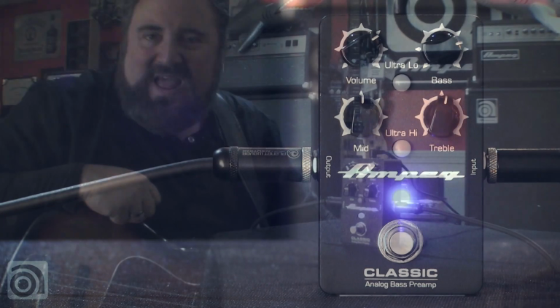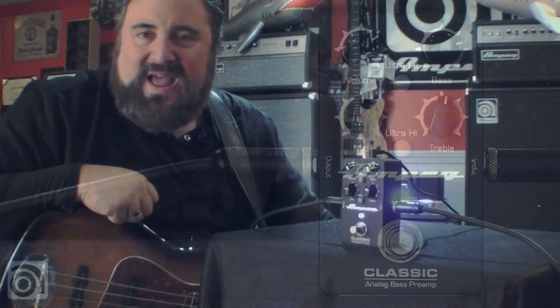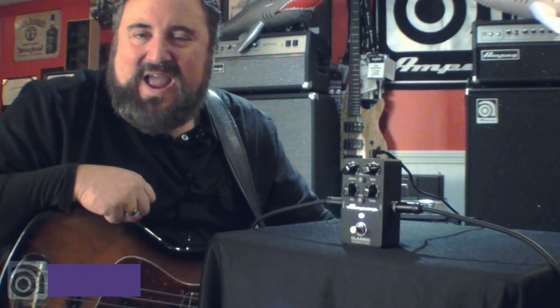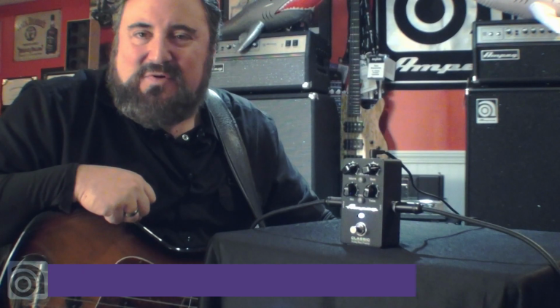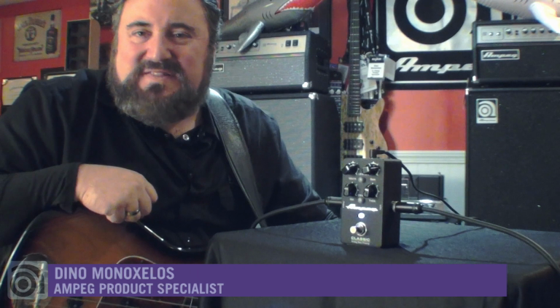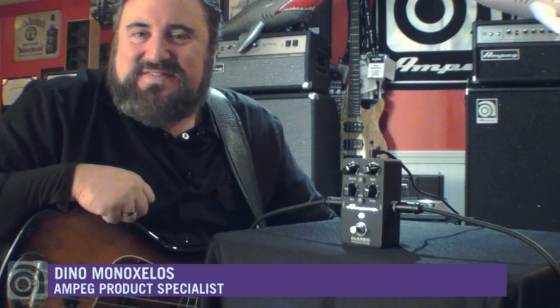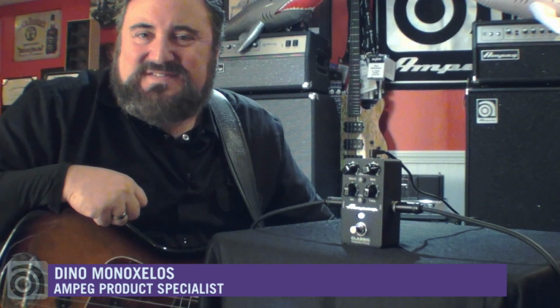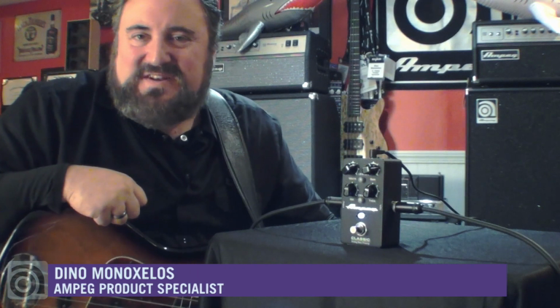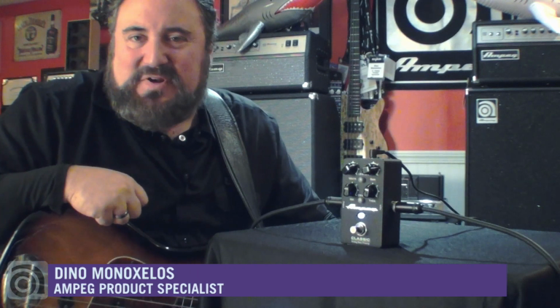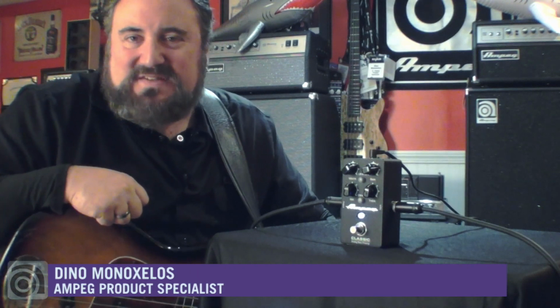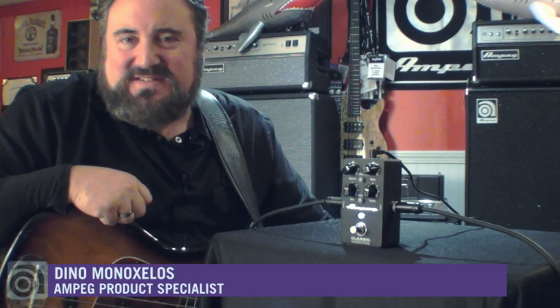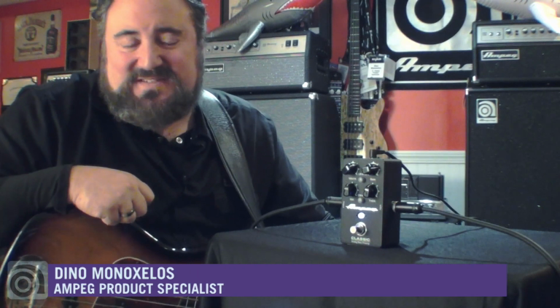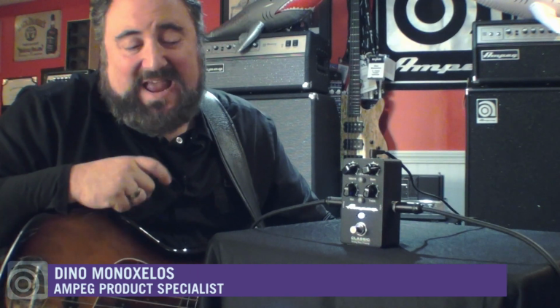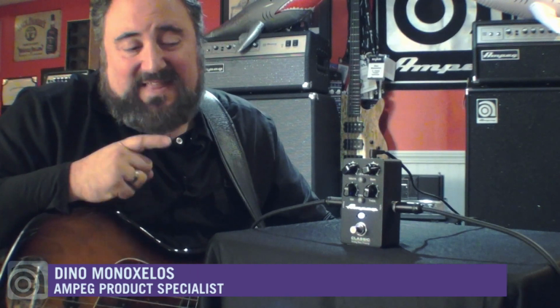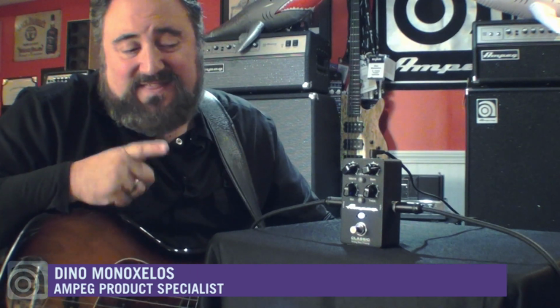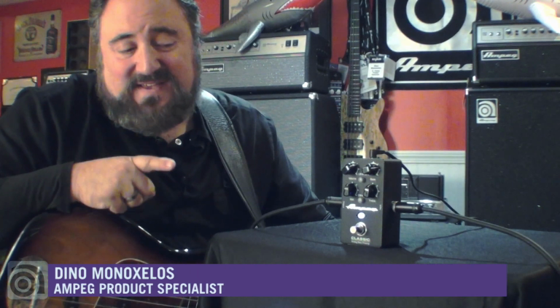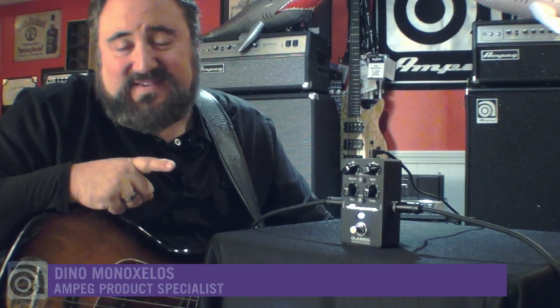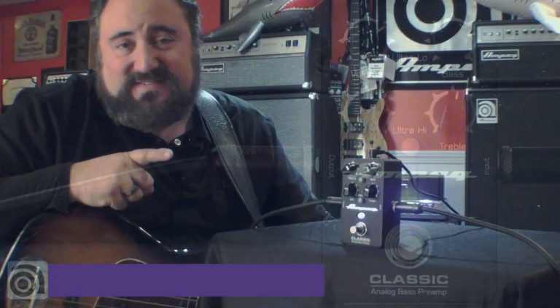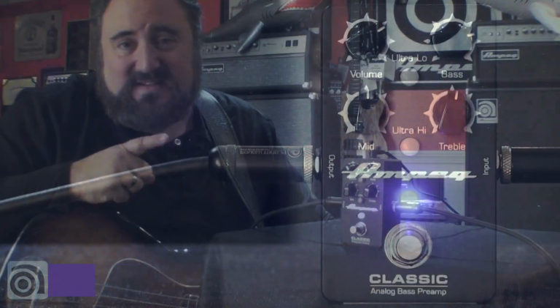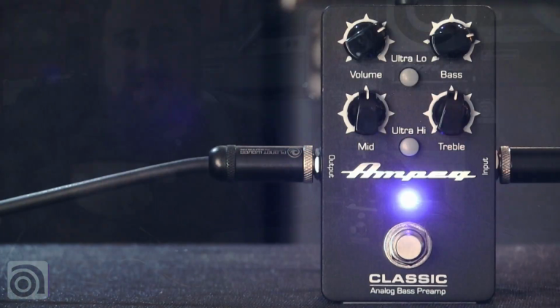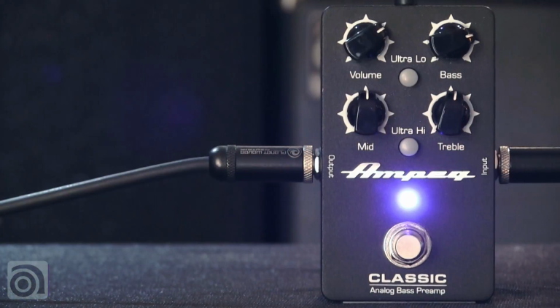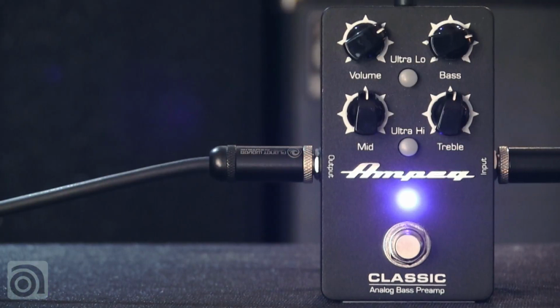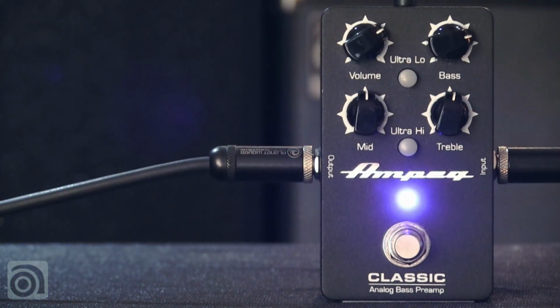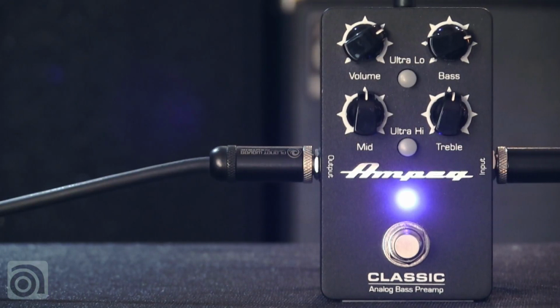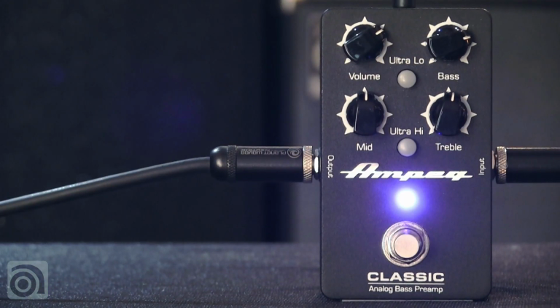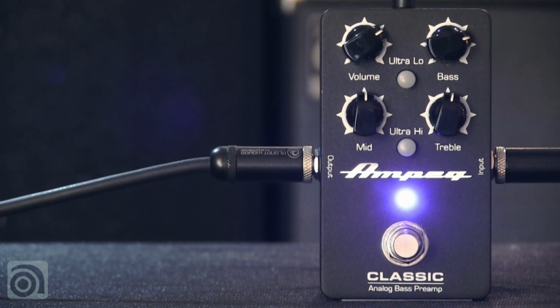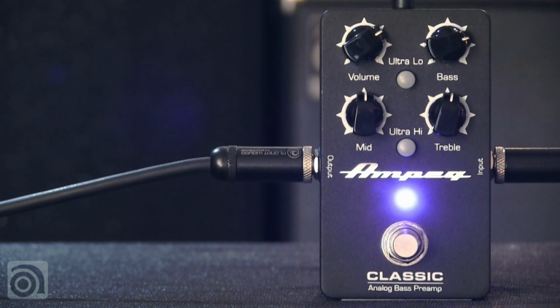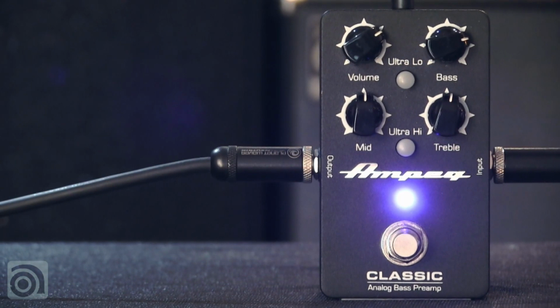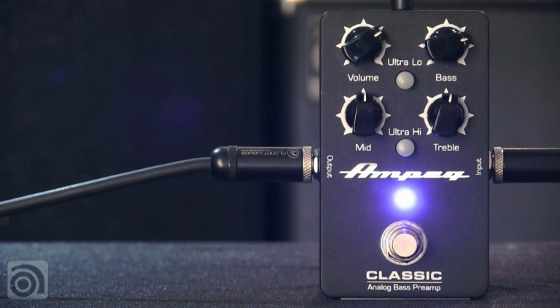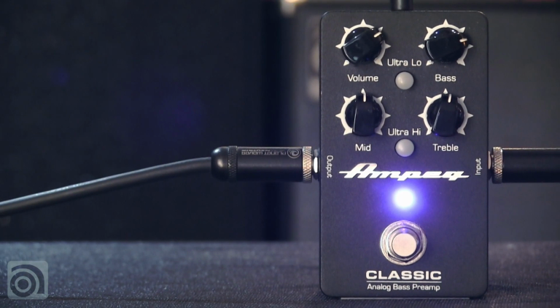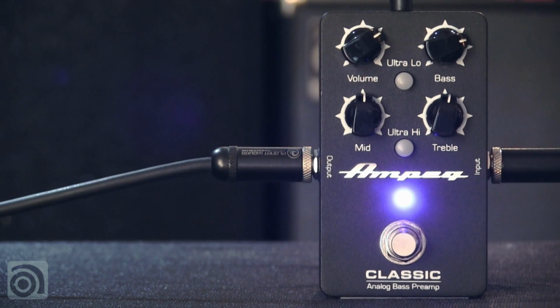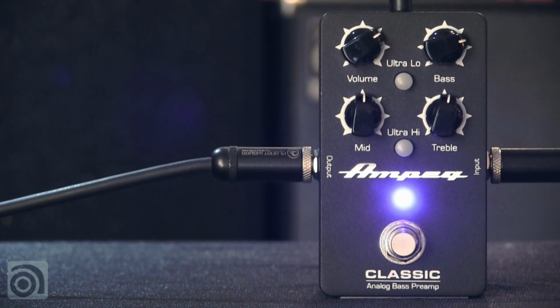Hey everyone, this is Dino Minoxalus, and this is the Classic Analog Bass Preamp from Ampeg.